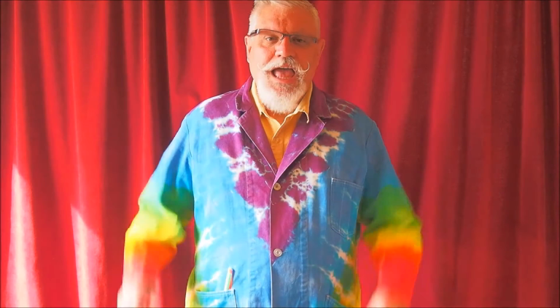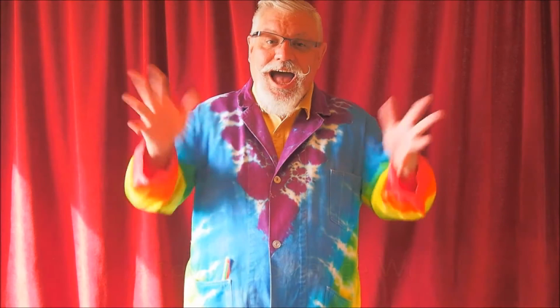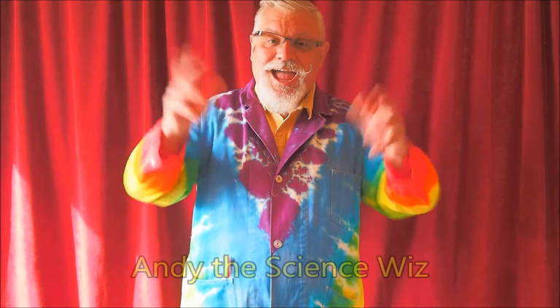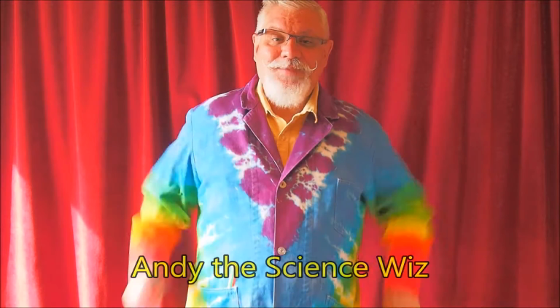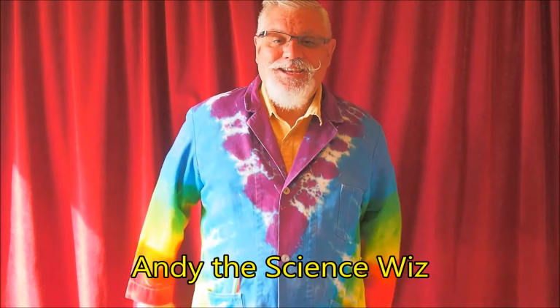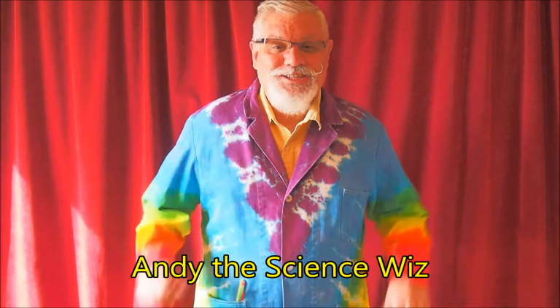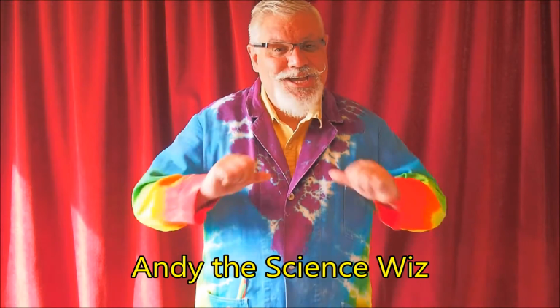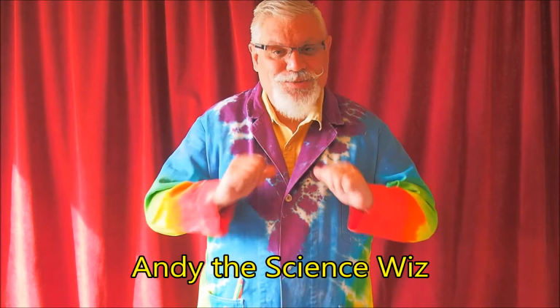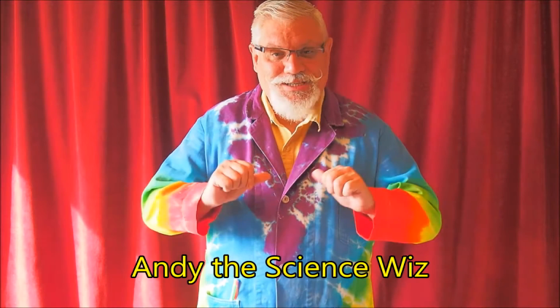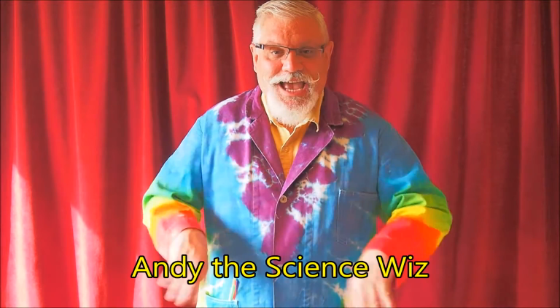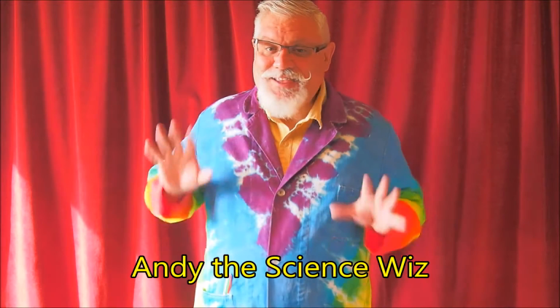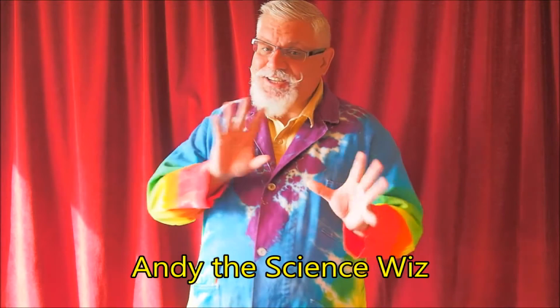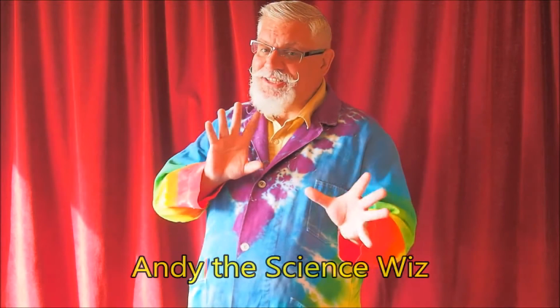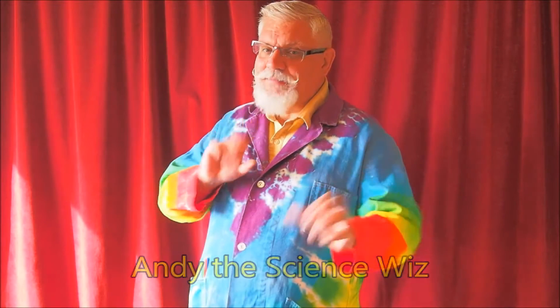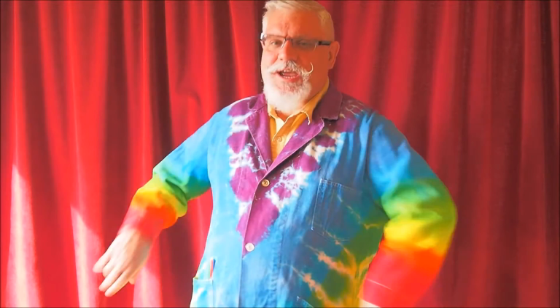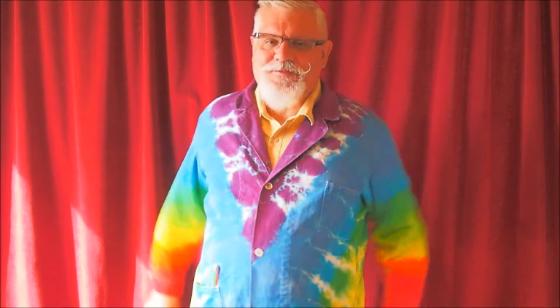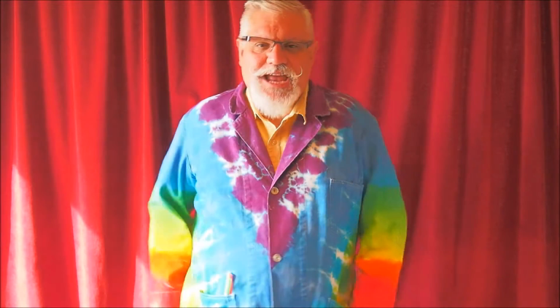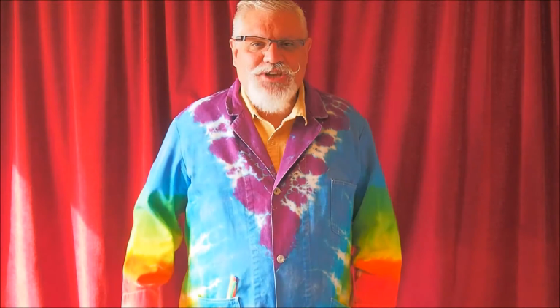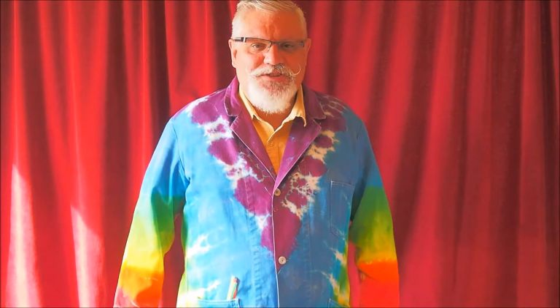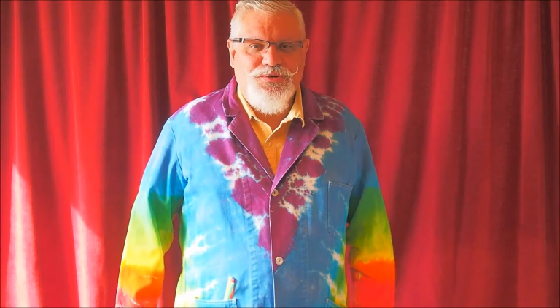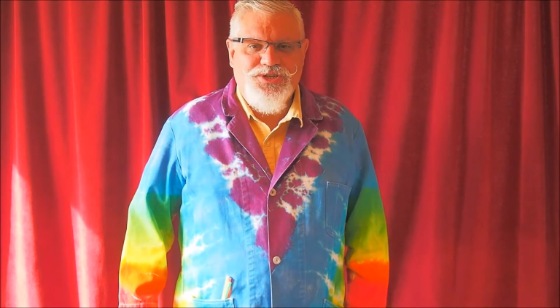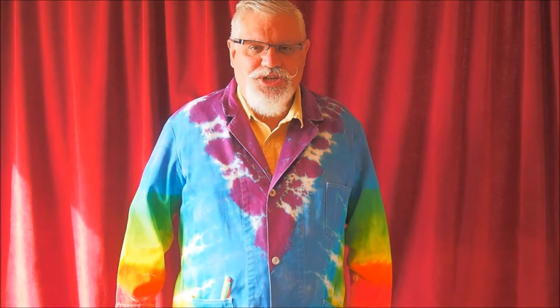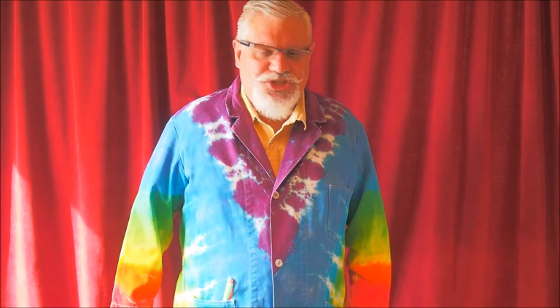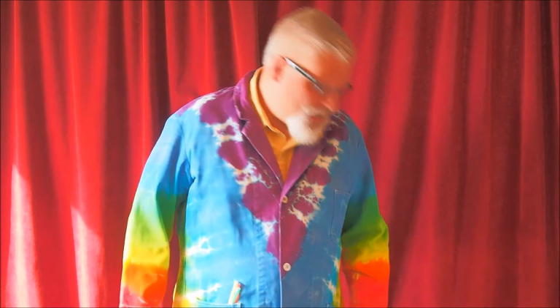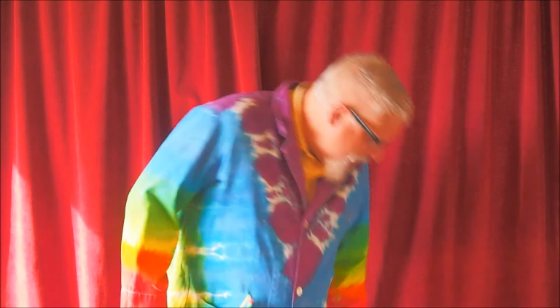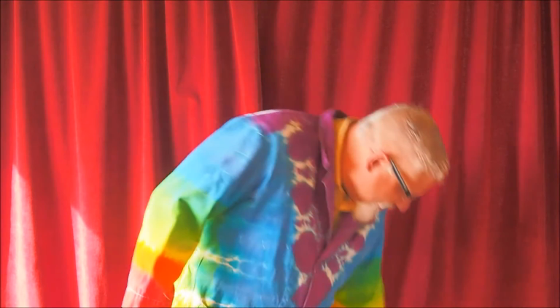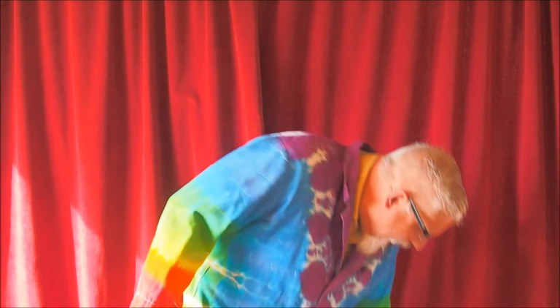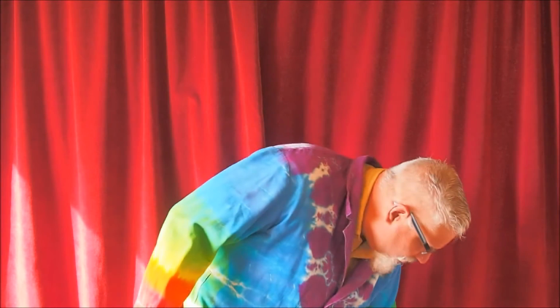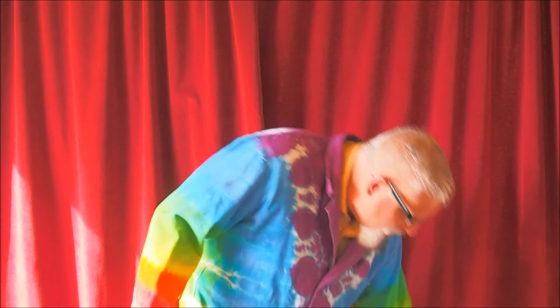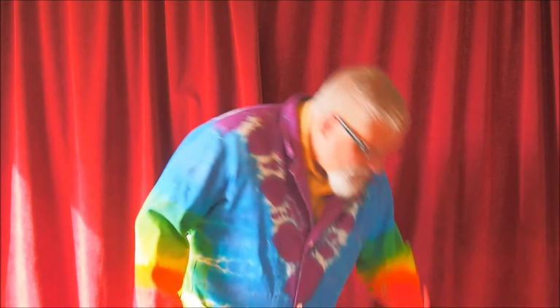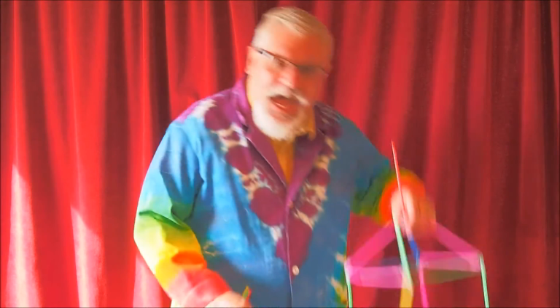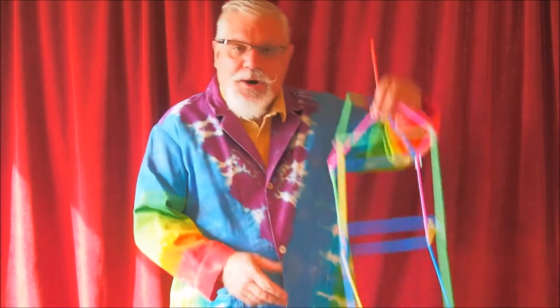Hi, I'm Andy, the Science Wiz, and this is another STEM gem from the National After School Association. Towering Towers.